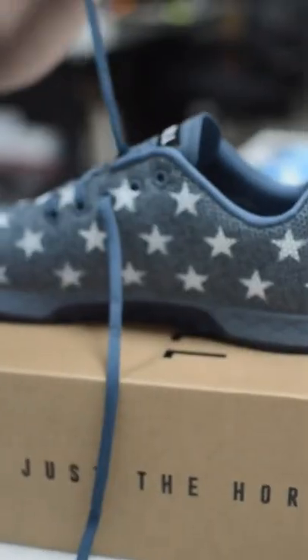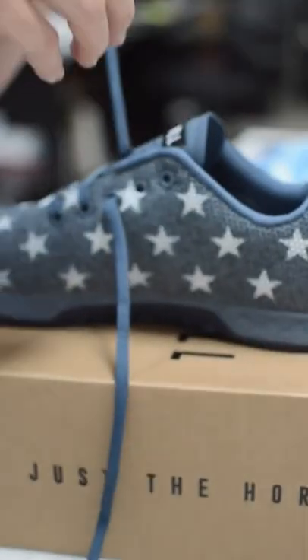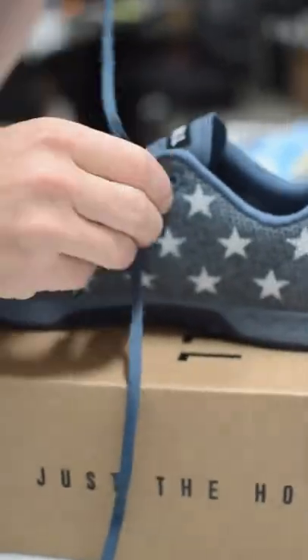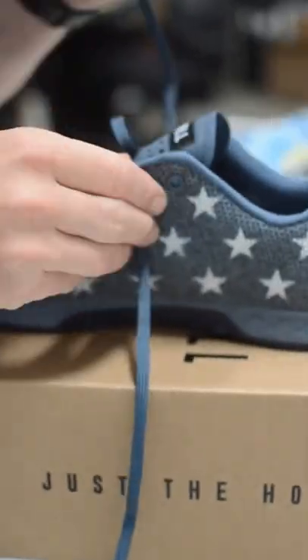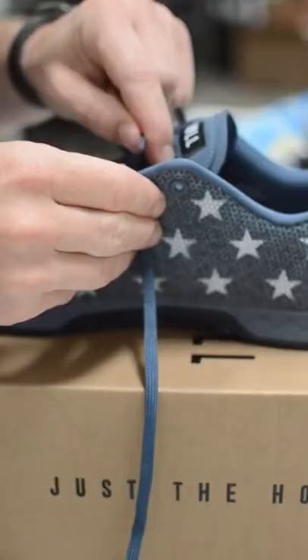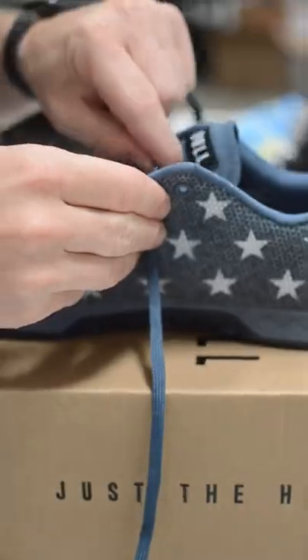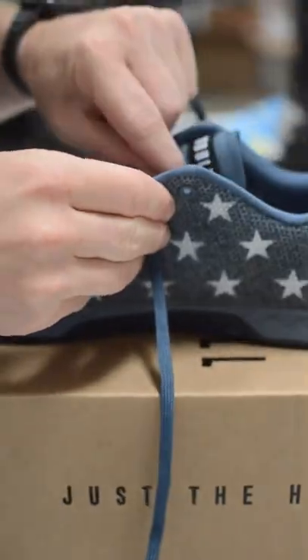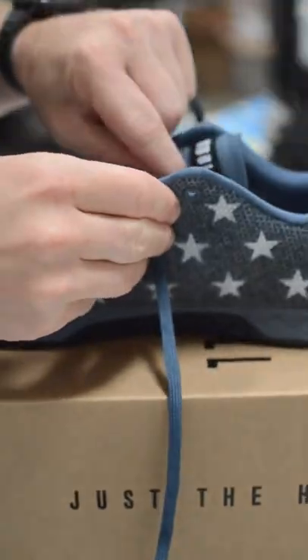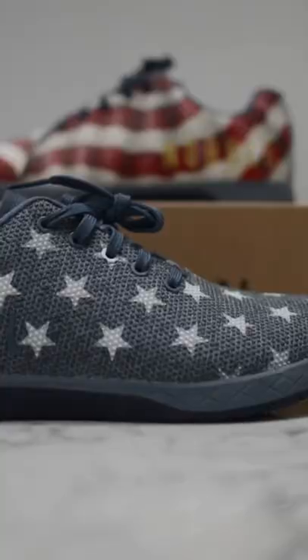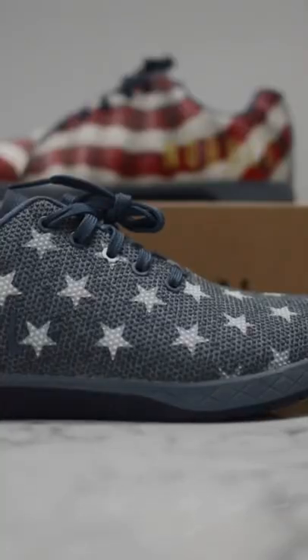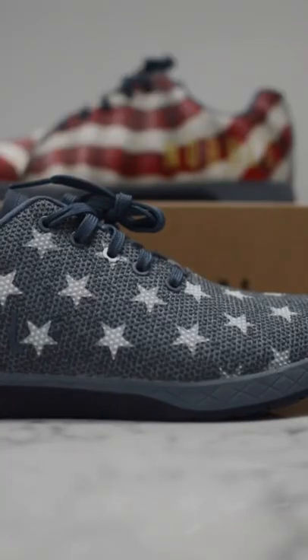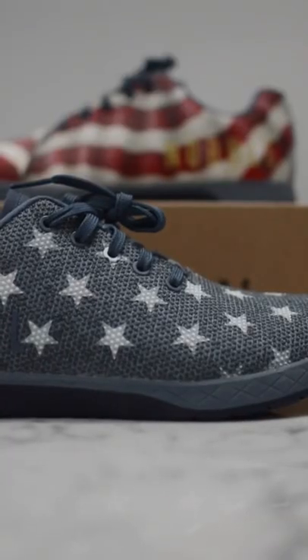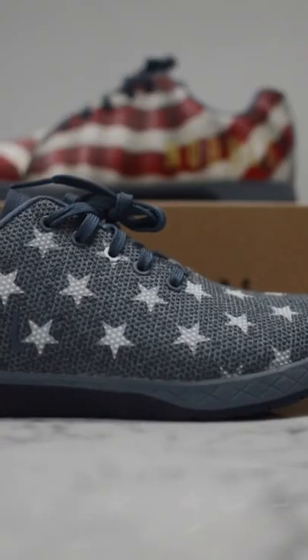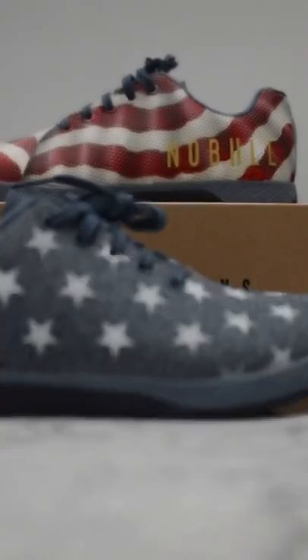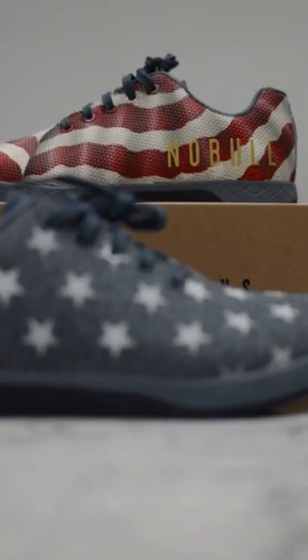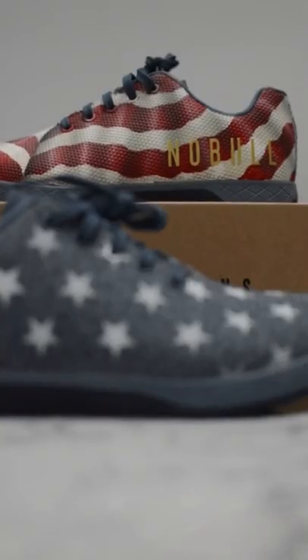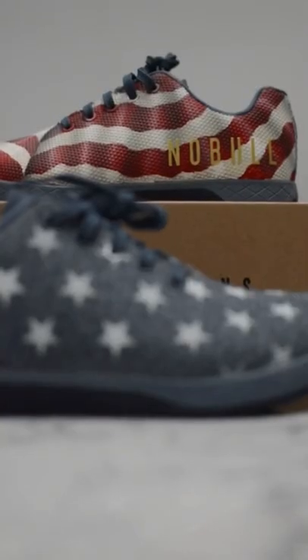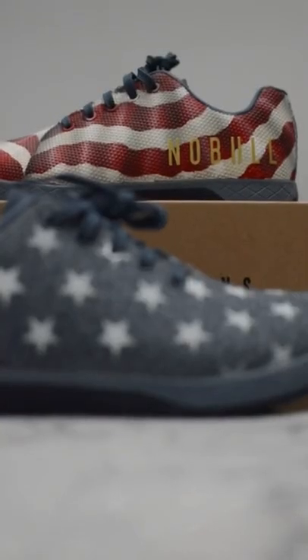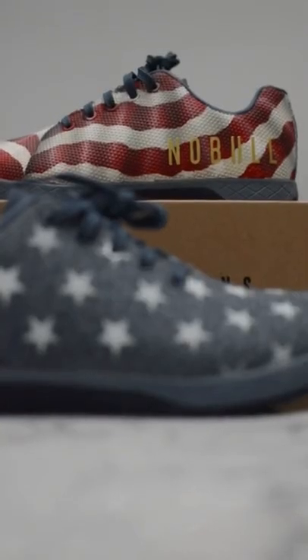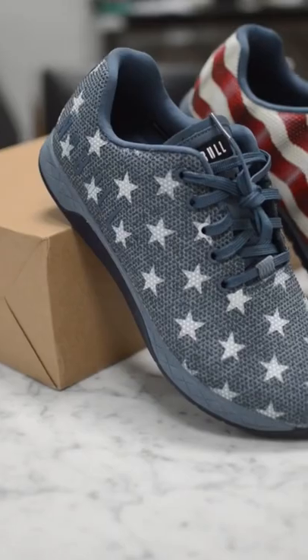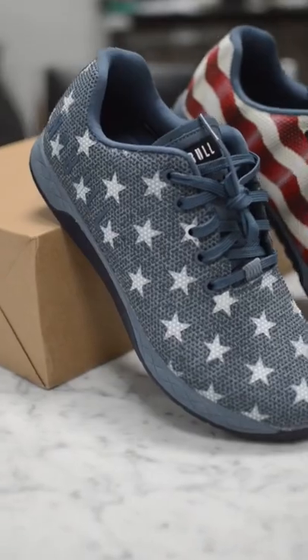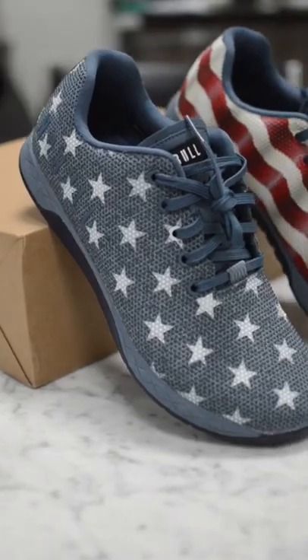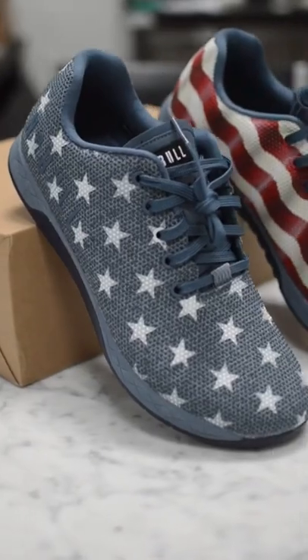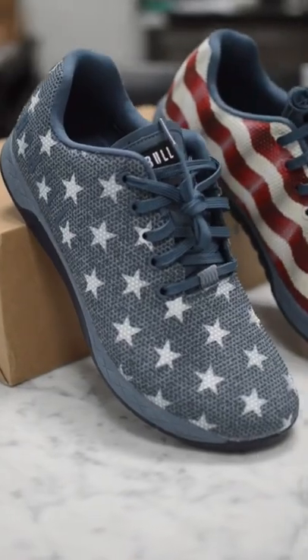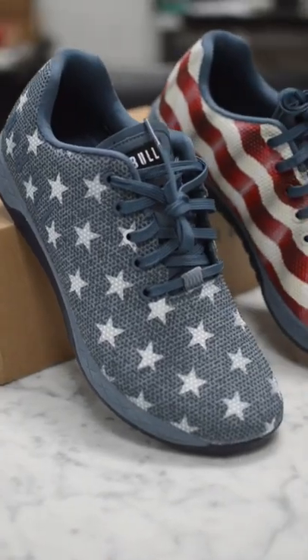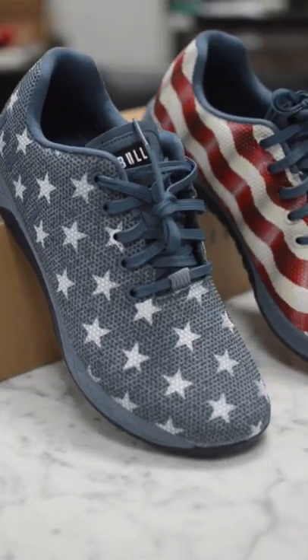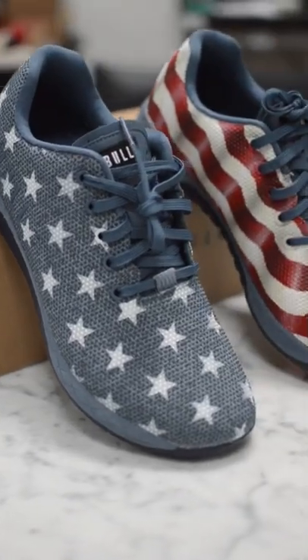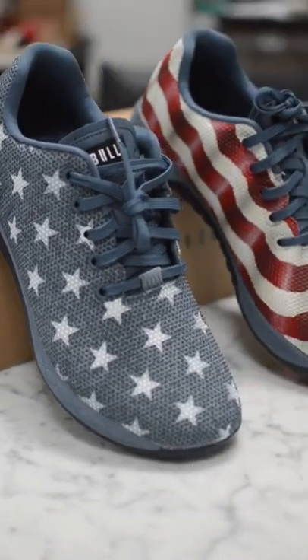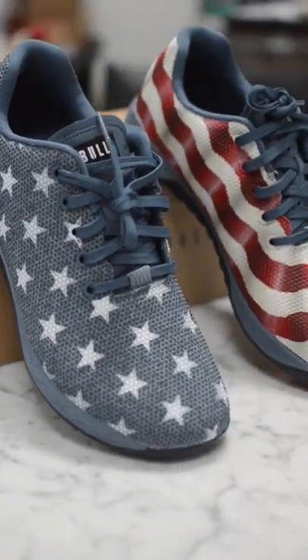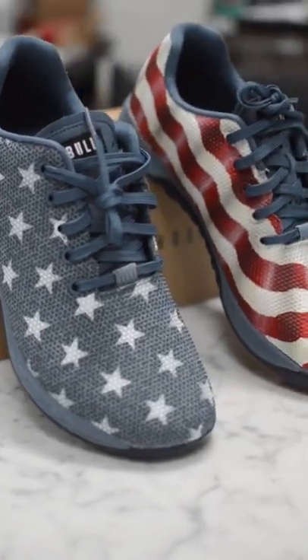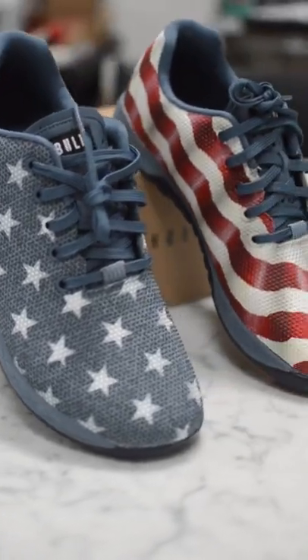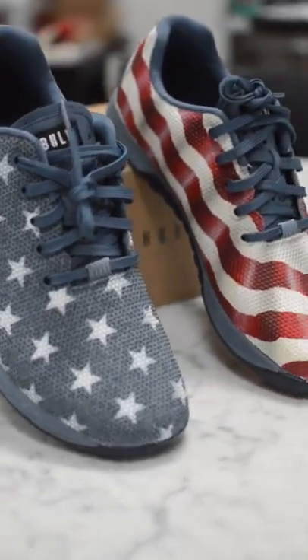Laced the shoes up and took some final shots. Happy 4th everyone and let me know what you think about these customs in the comments.